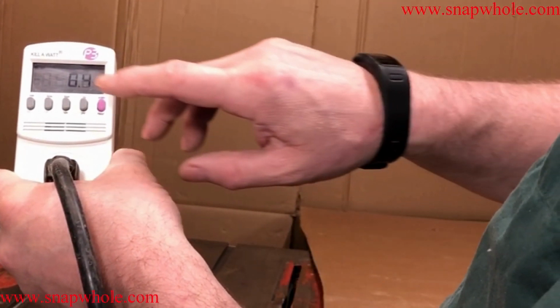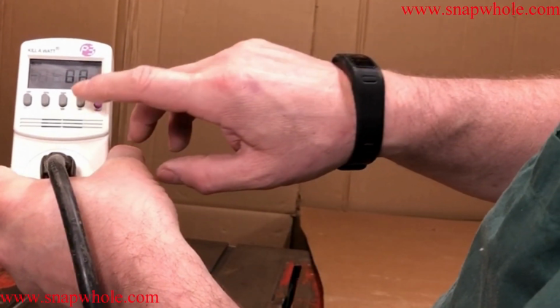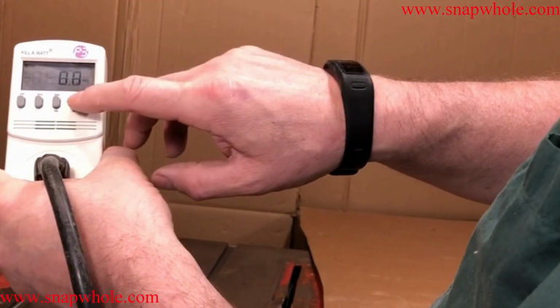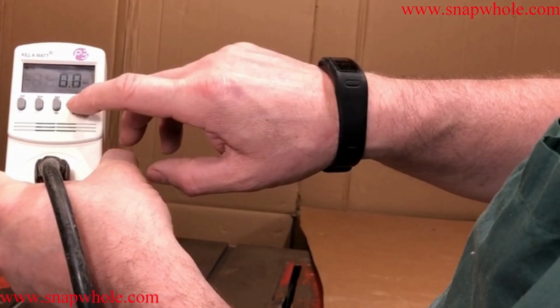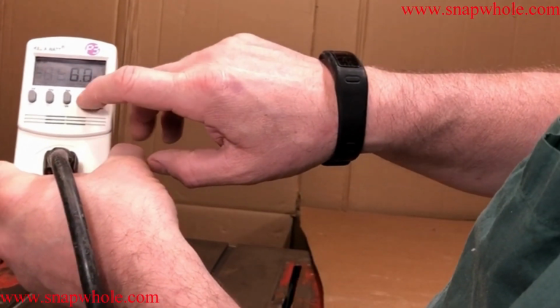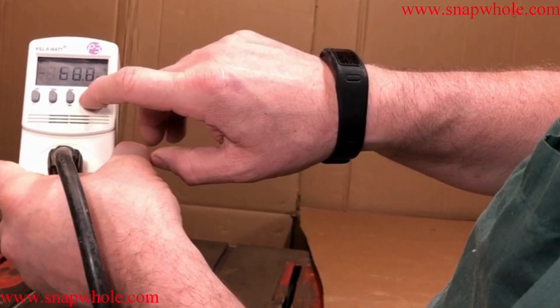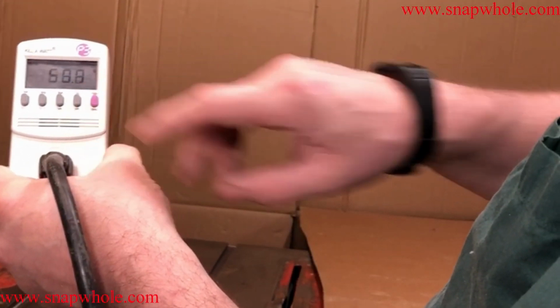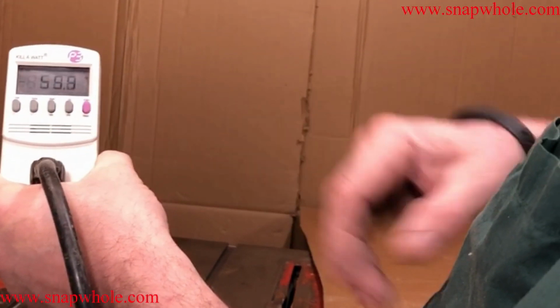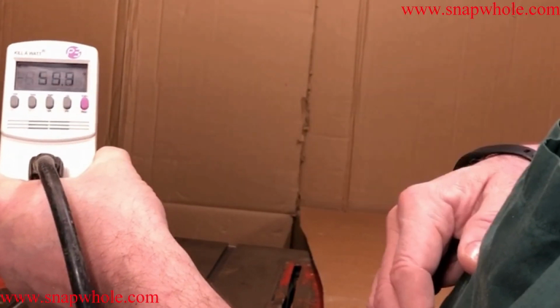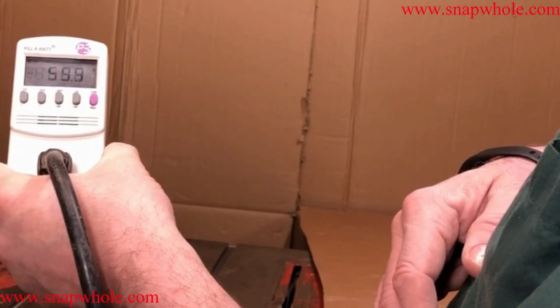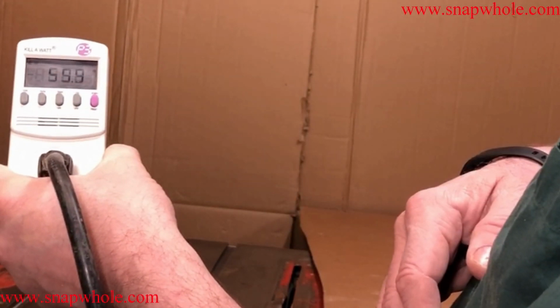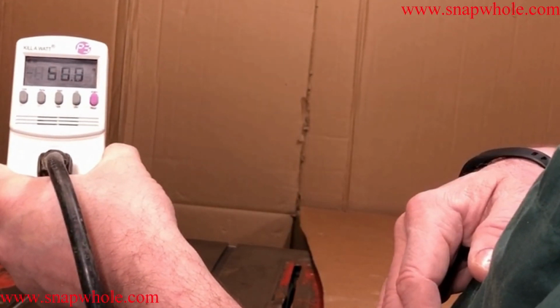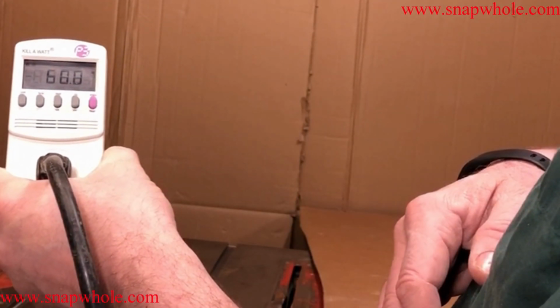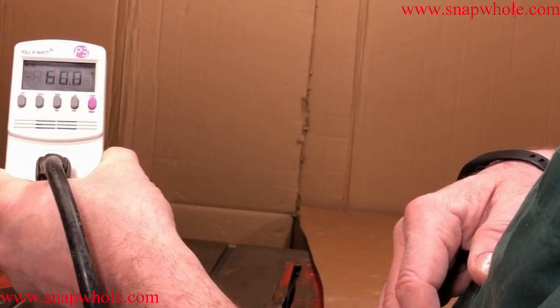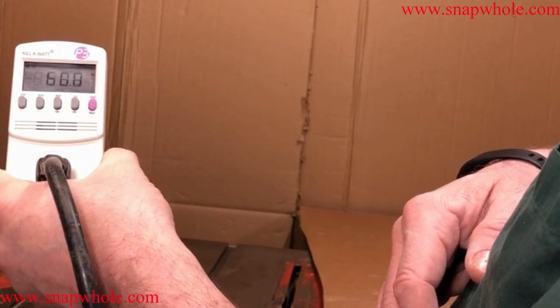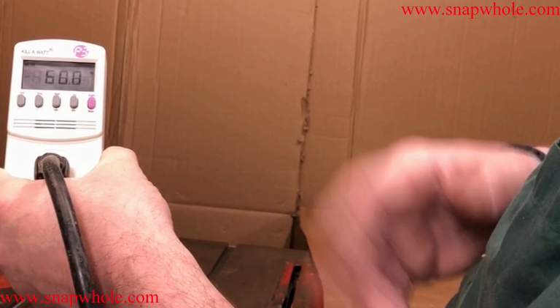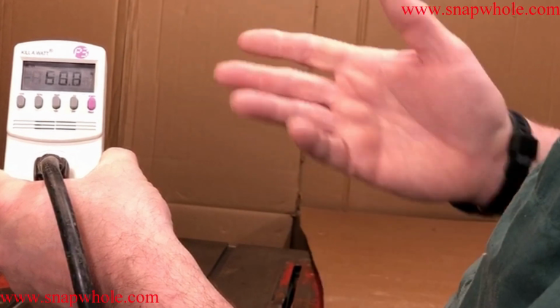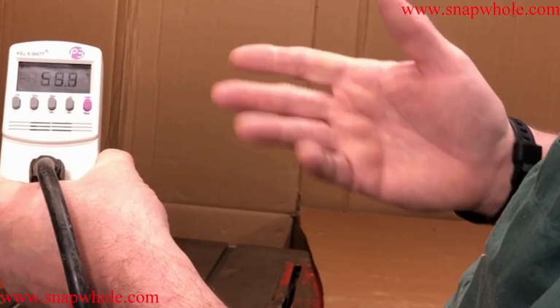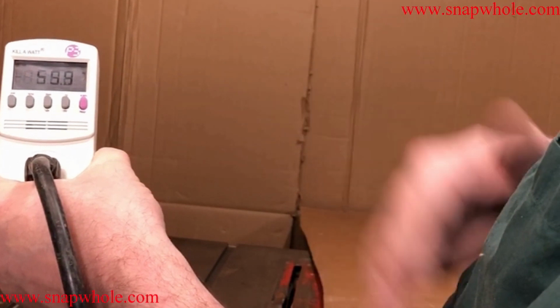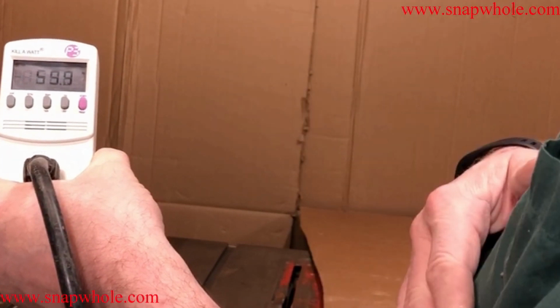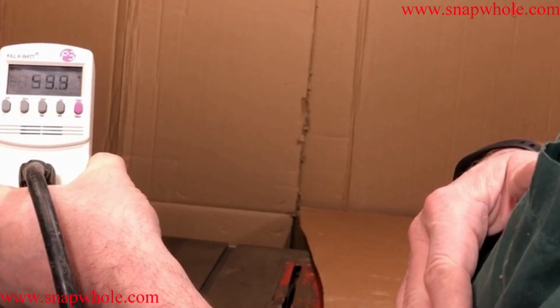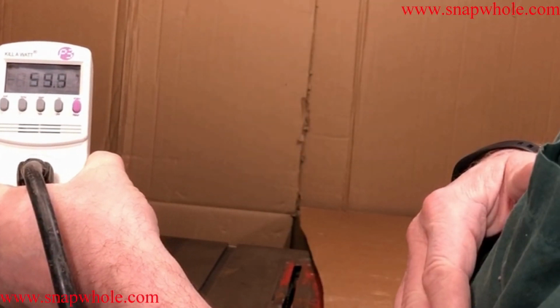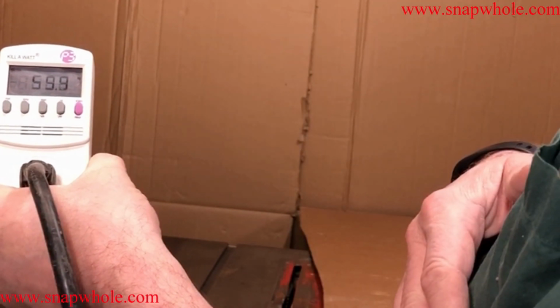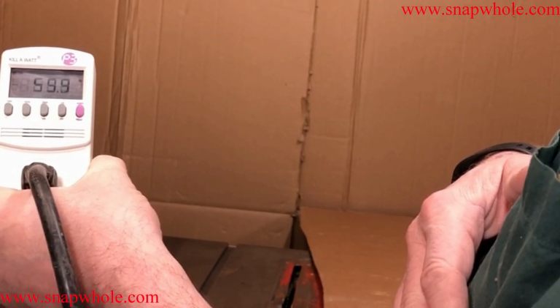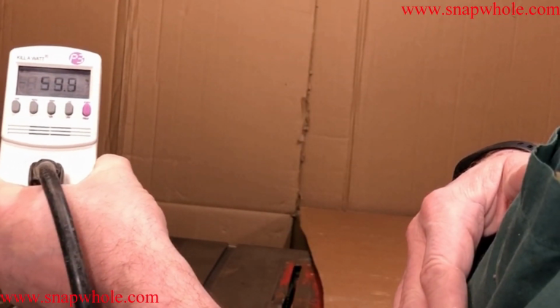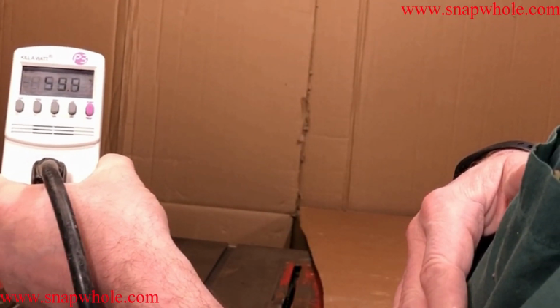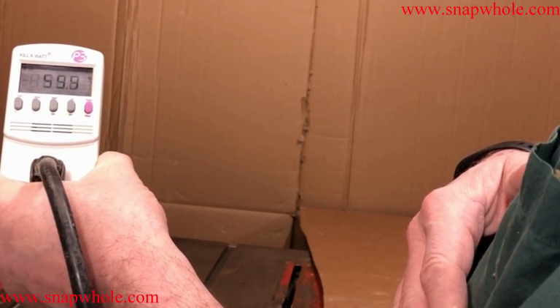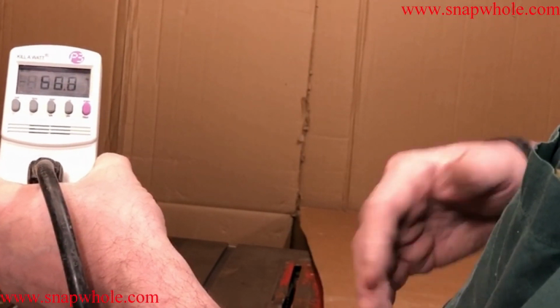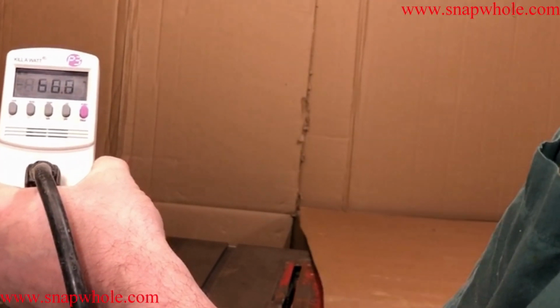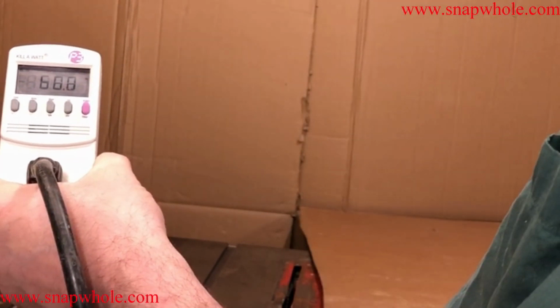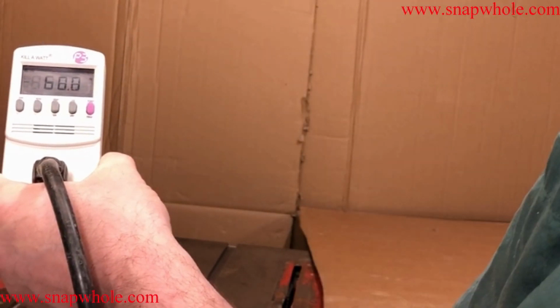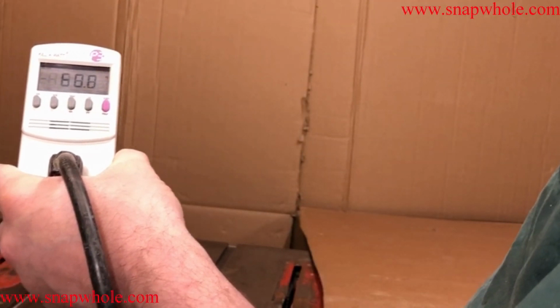Let's look at how clean the power is. It's reading 60 hertz — that's actually pretty good.